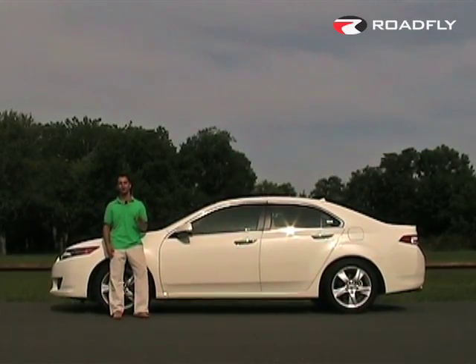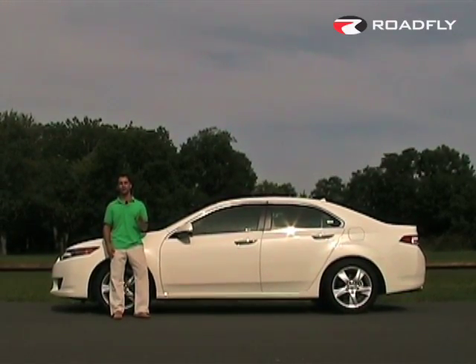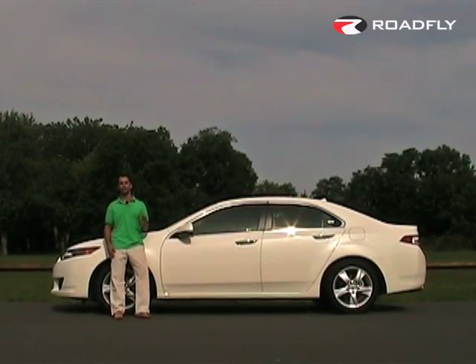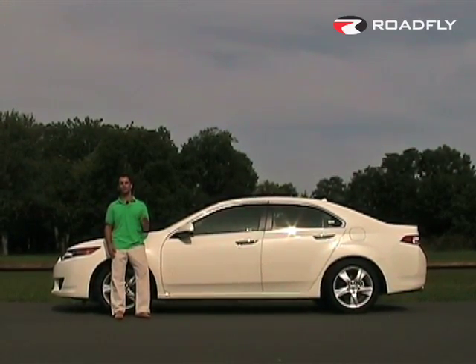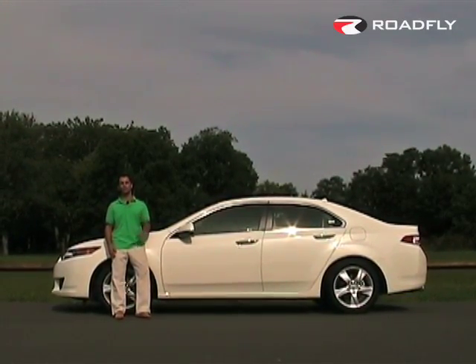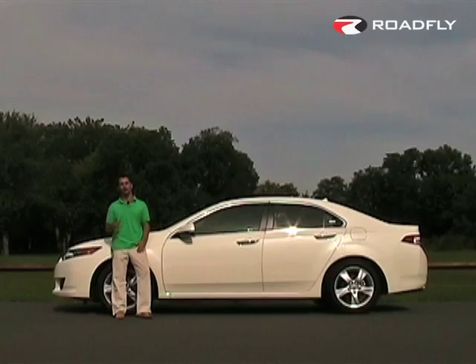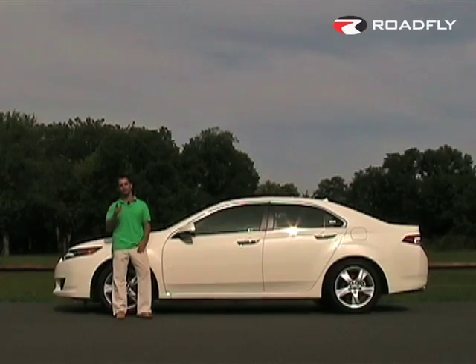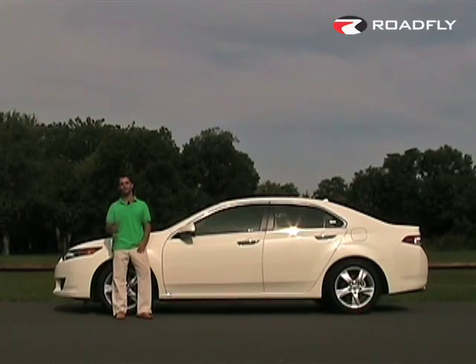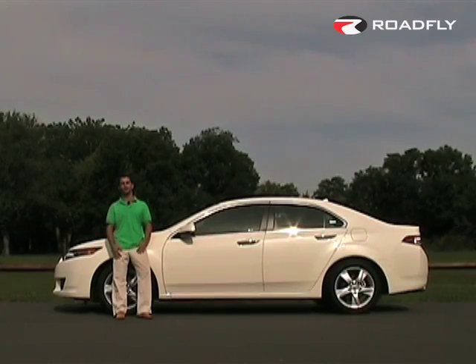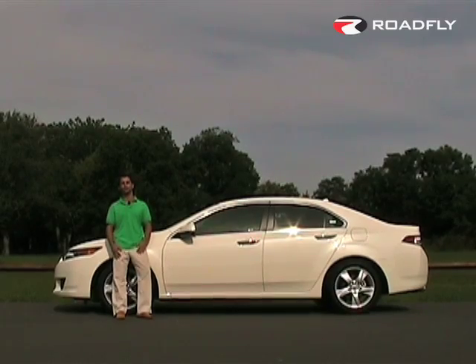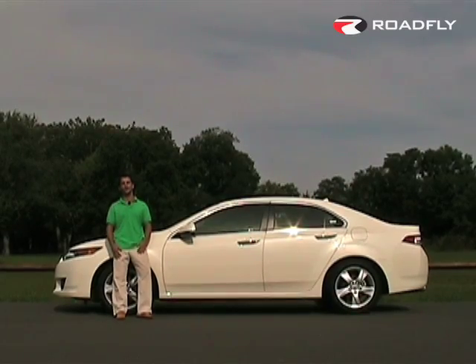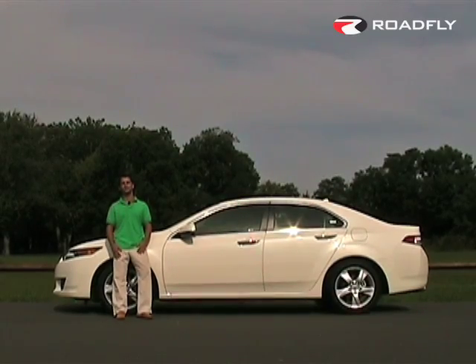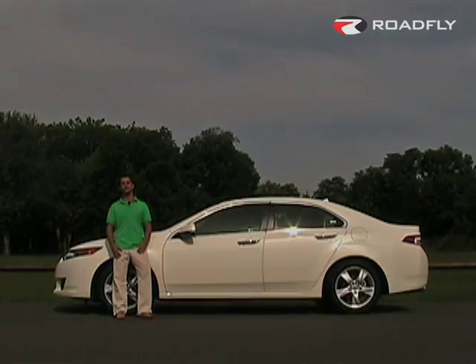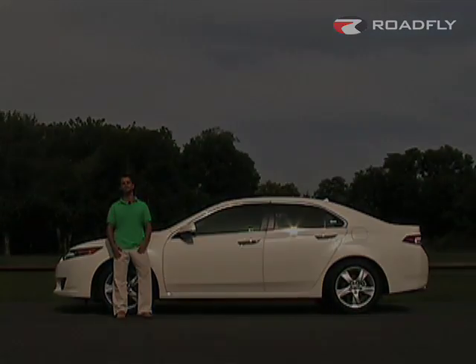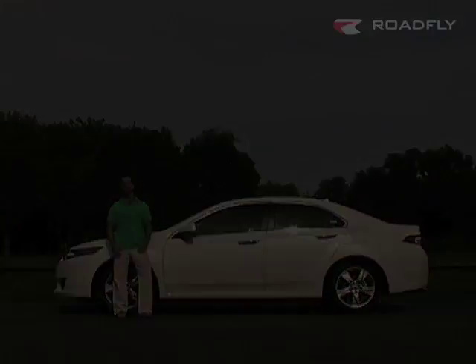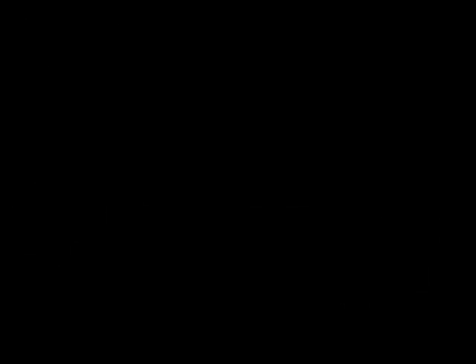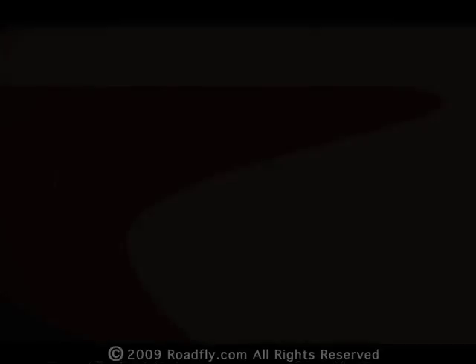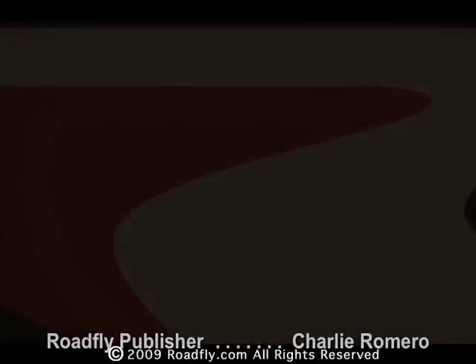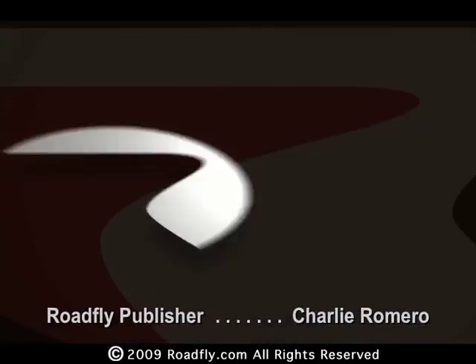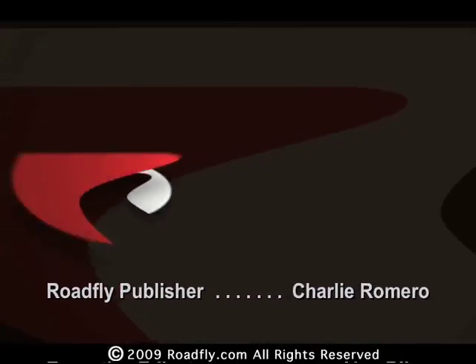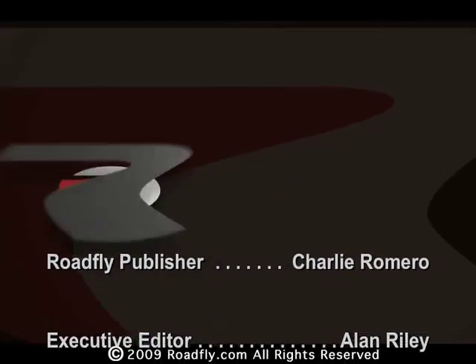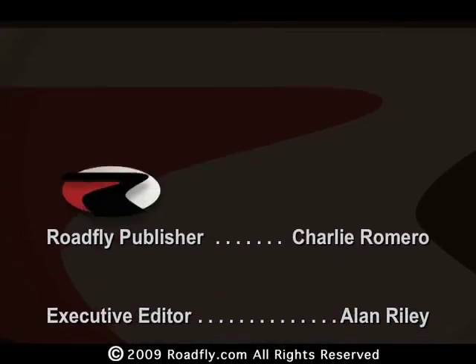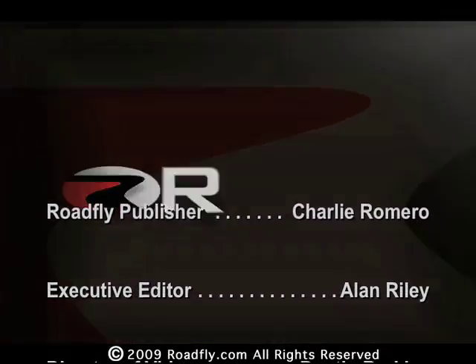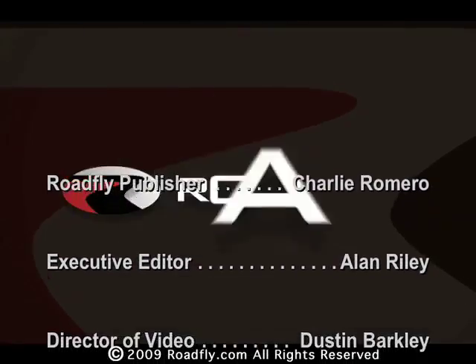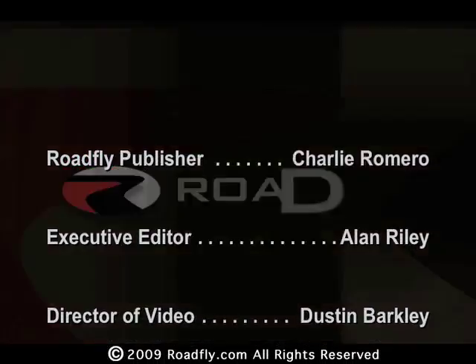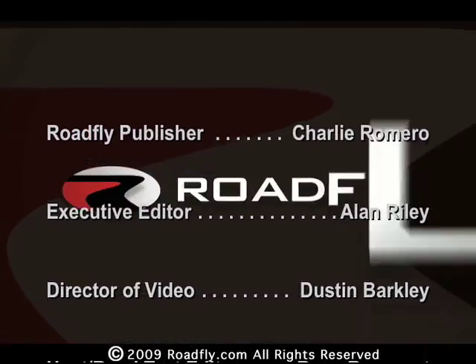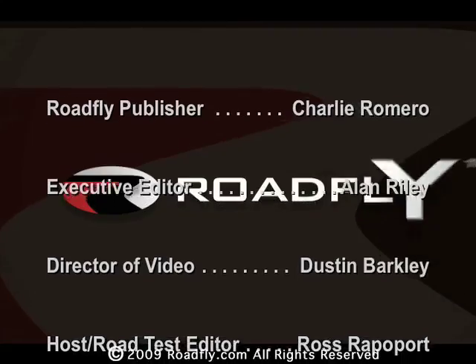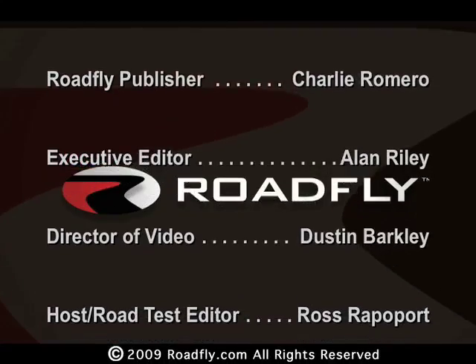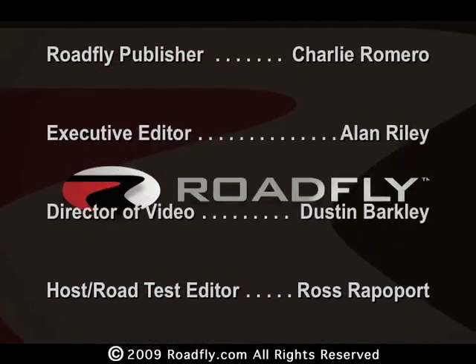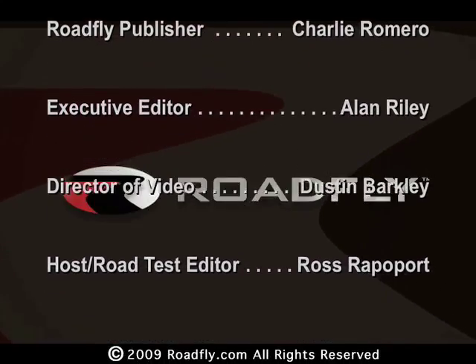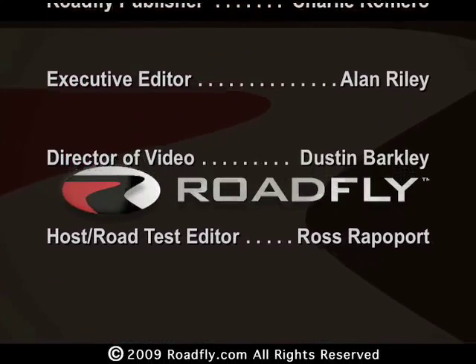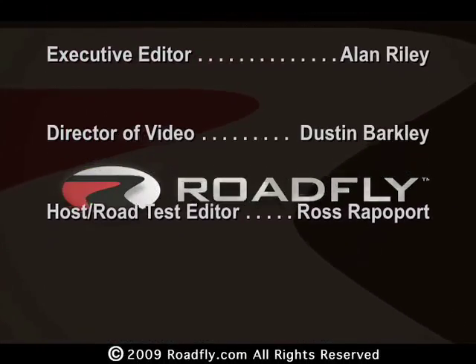I'm Ross Rappaport. I'll see you next time on RoadFly TV. RoadFly.com — the Internet's best resource for buyers, sellers, and owners like you.